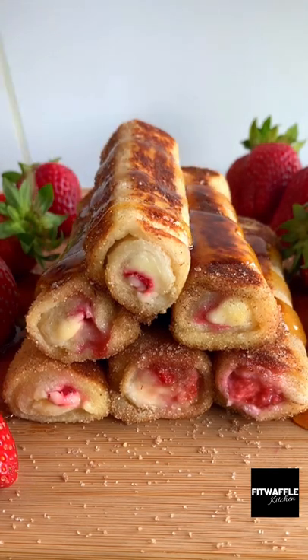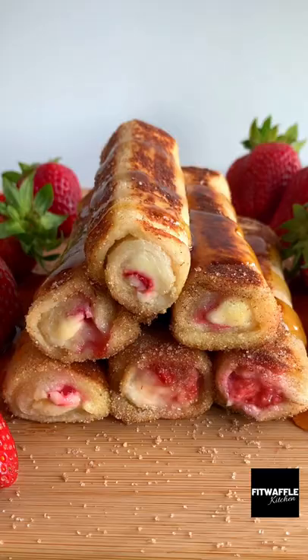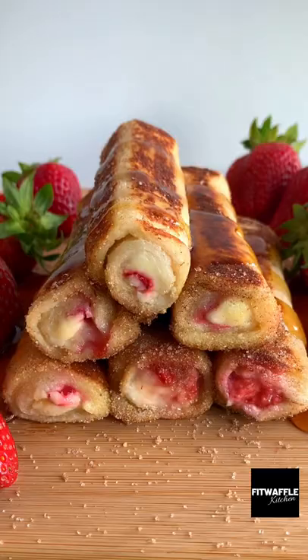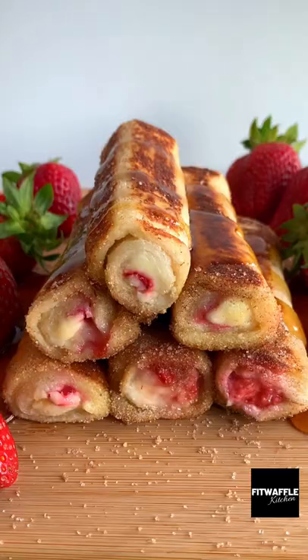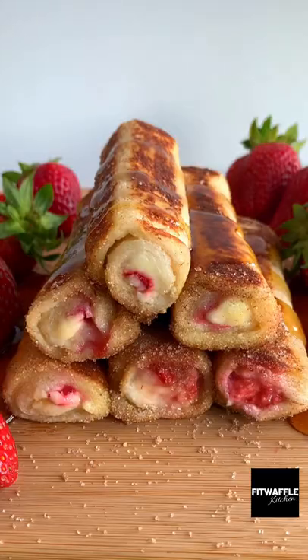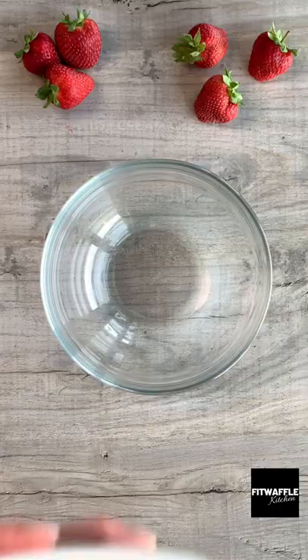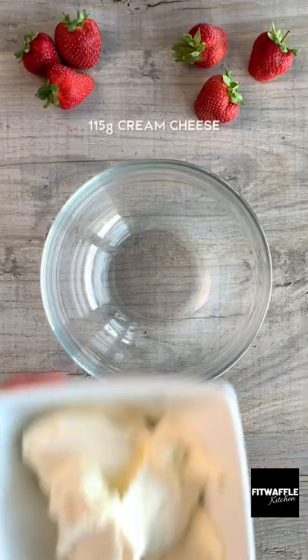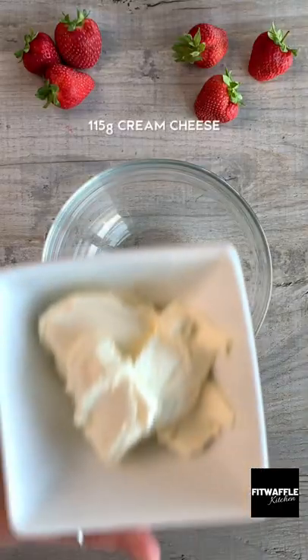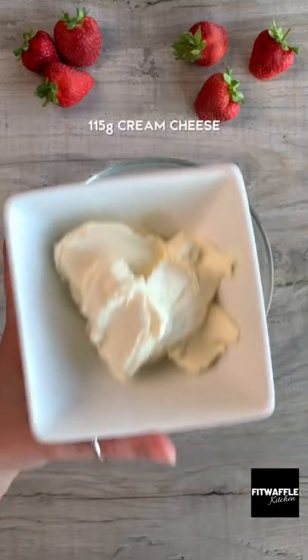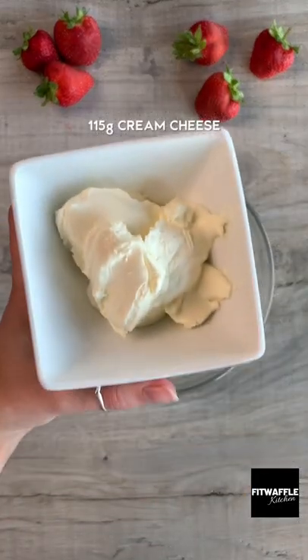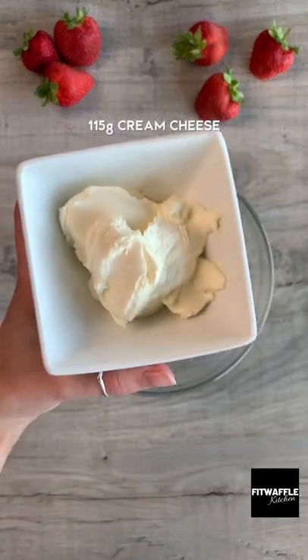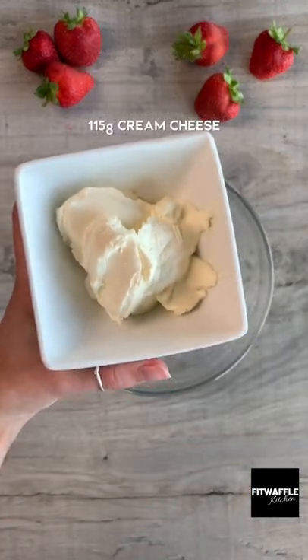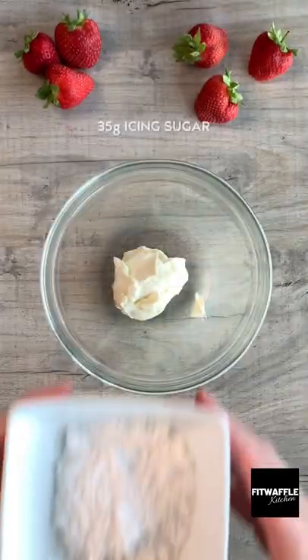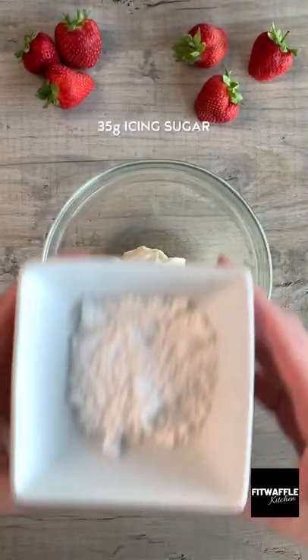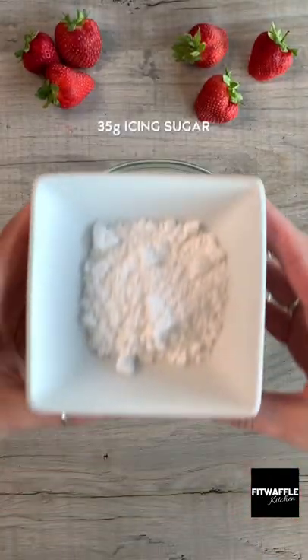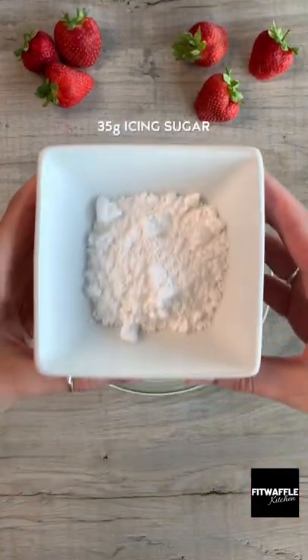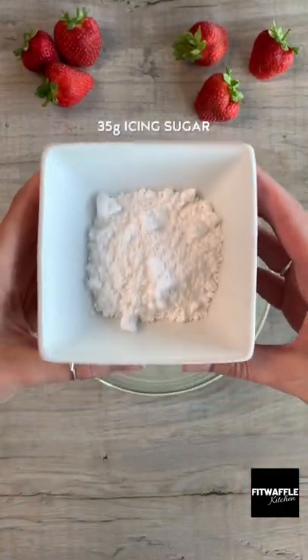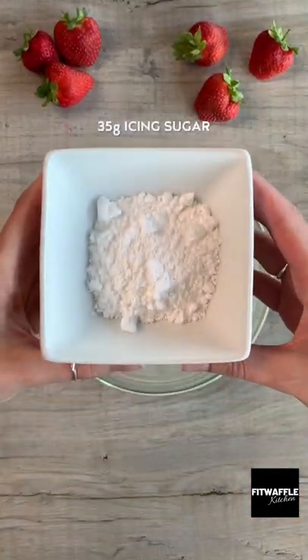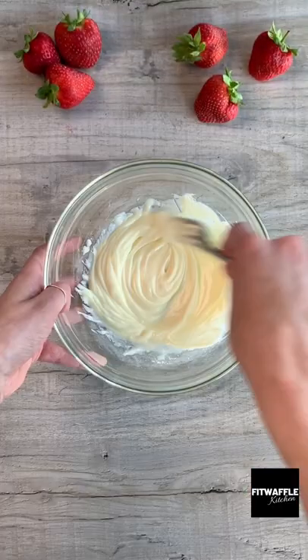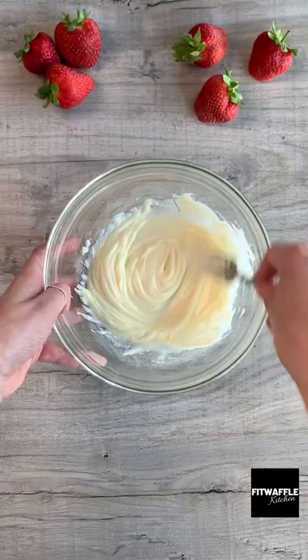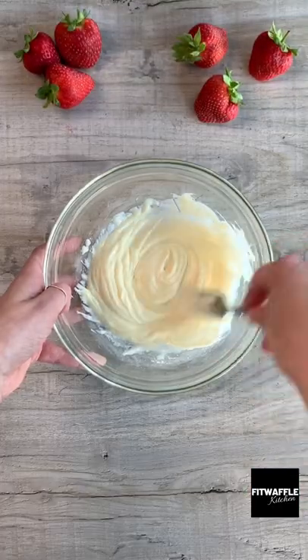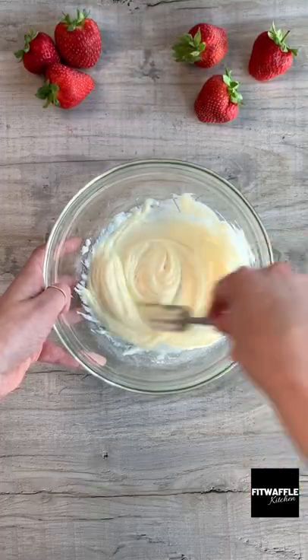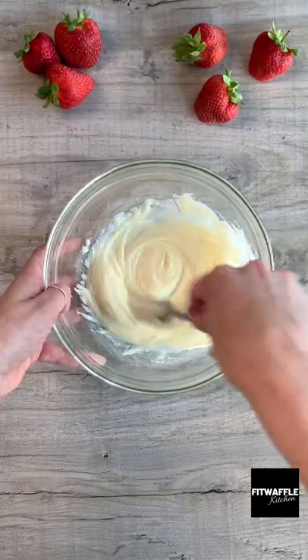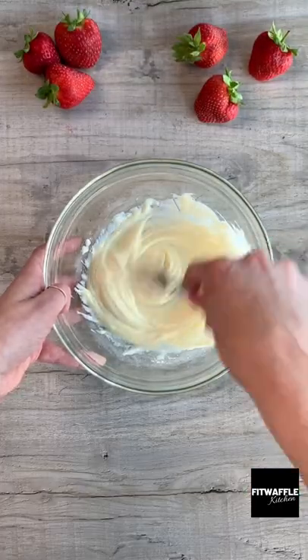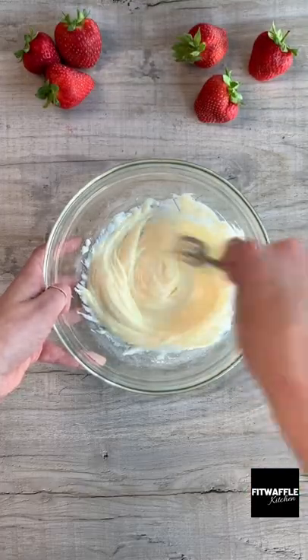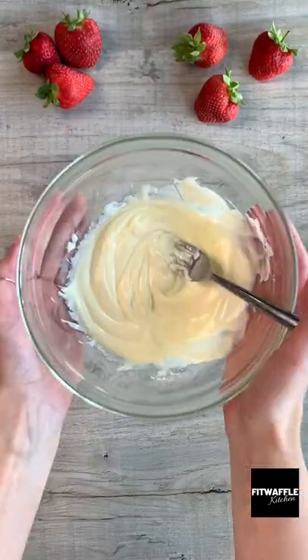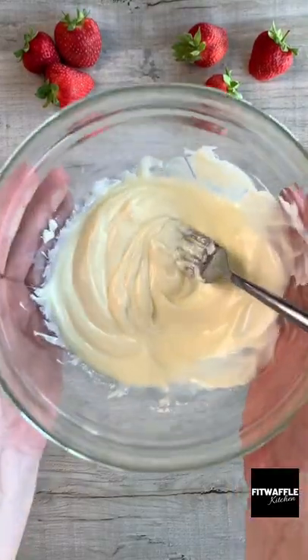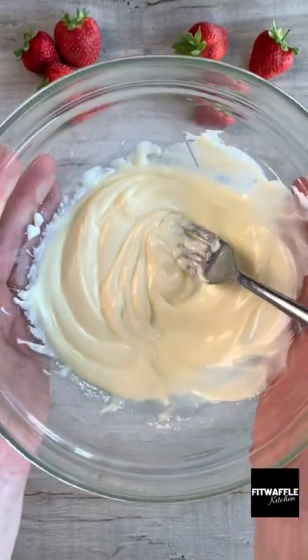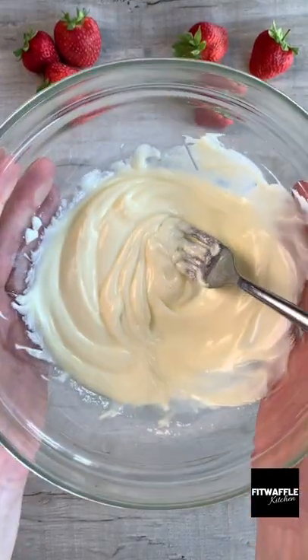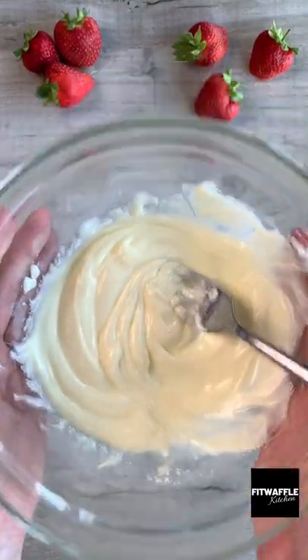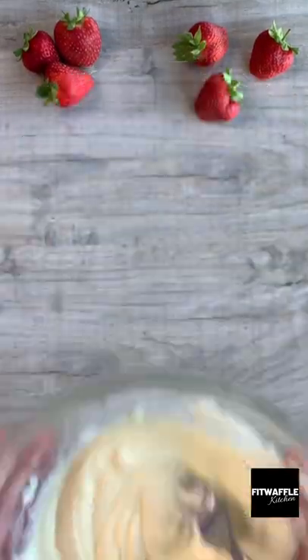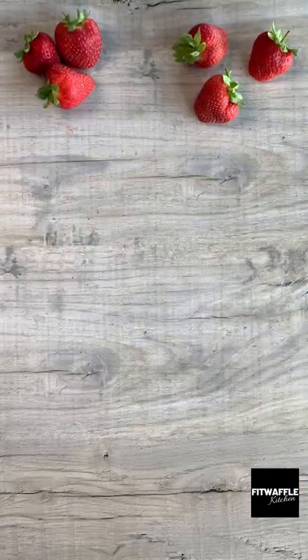First up, you need softened cream cheese and icing sugar. Mix these together in a bowl and set this aside.